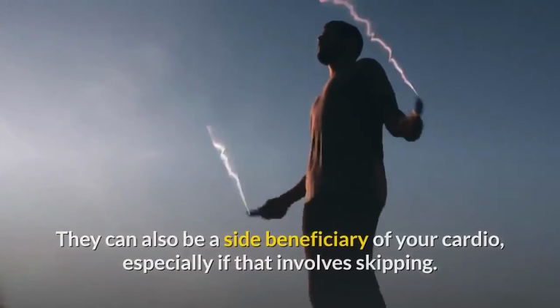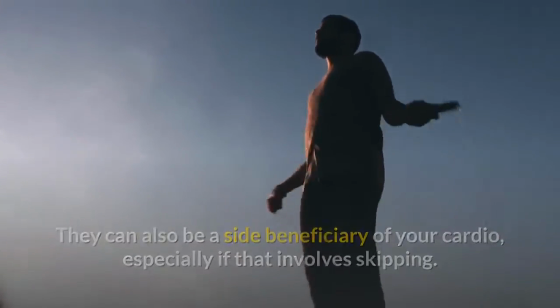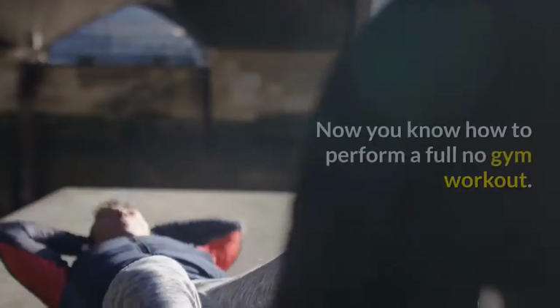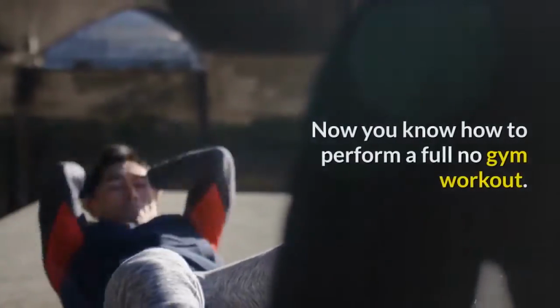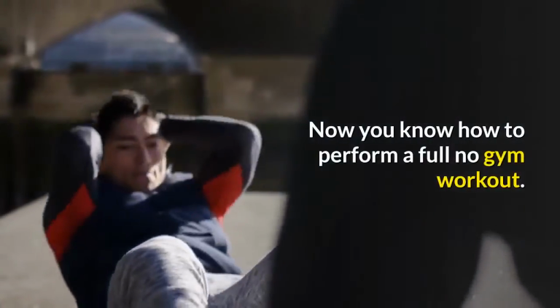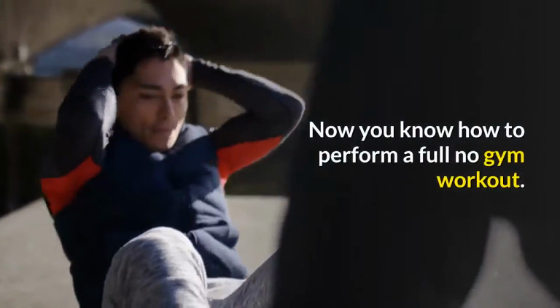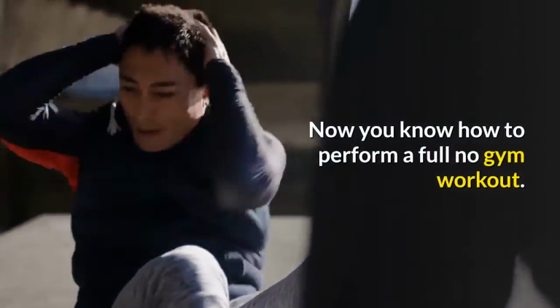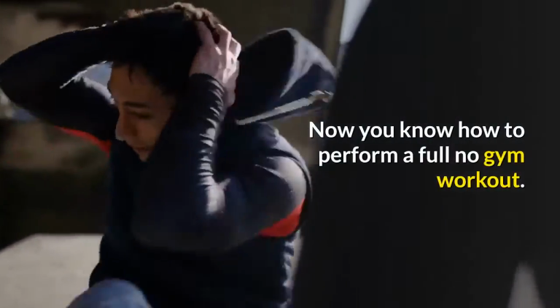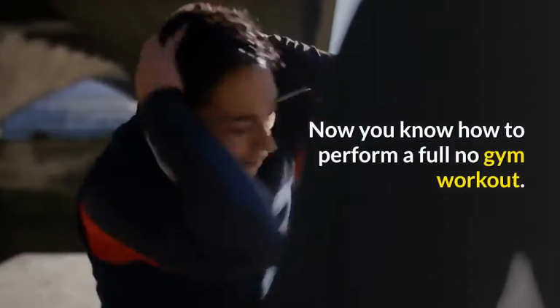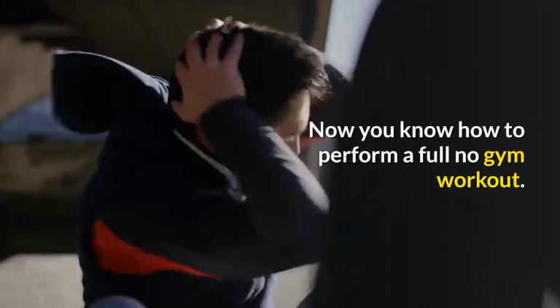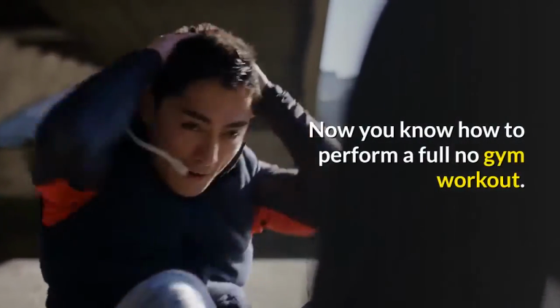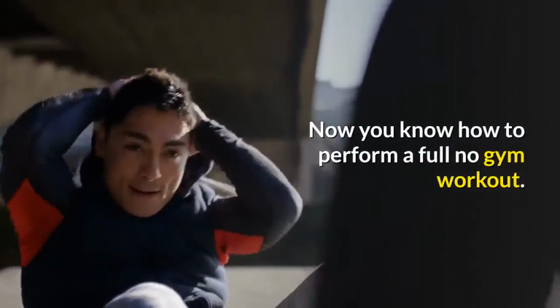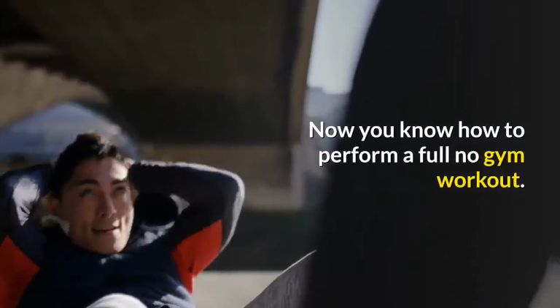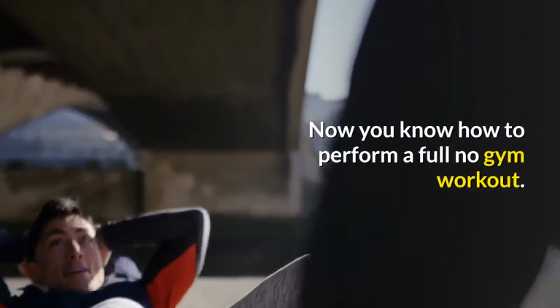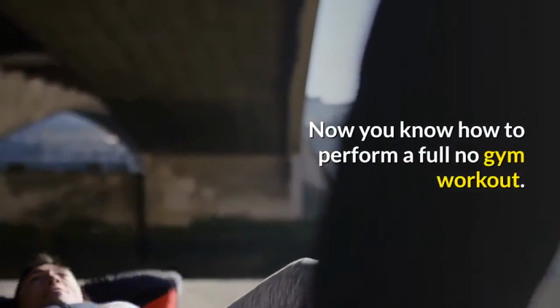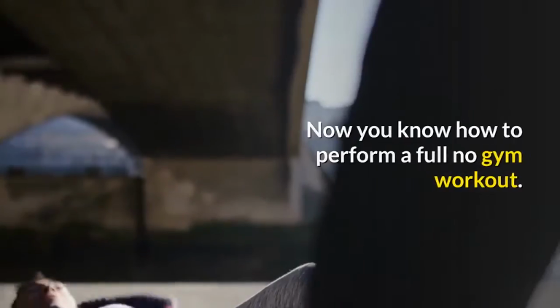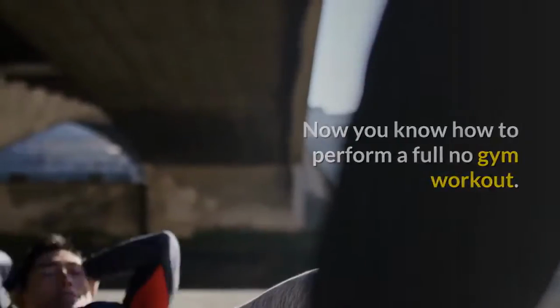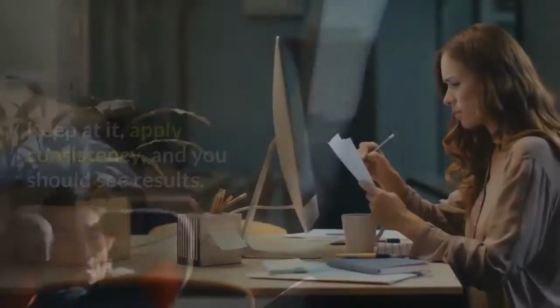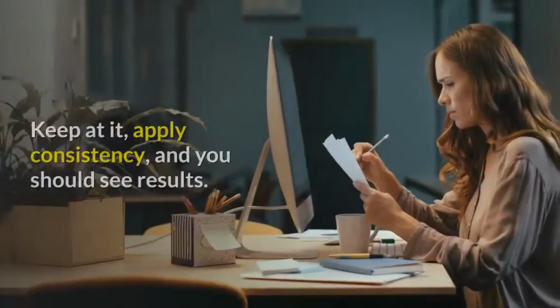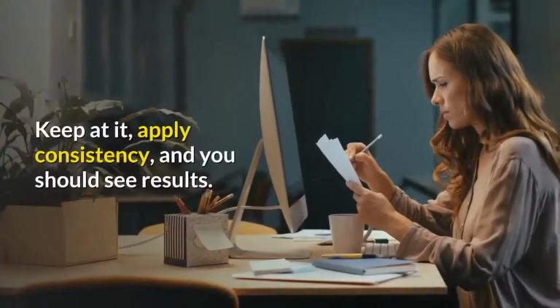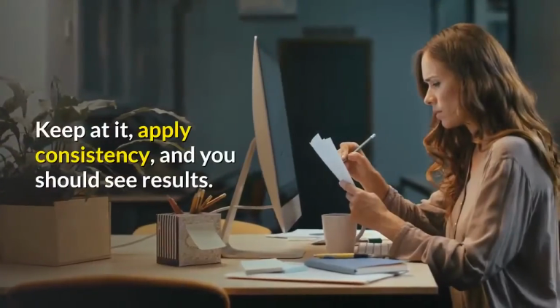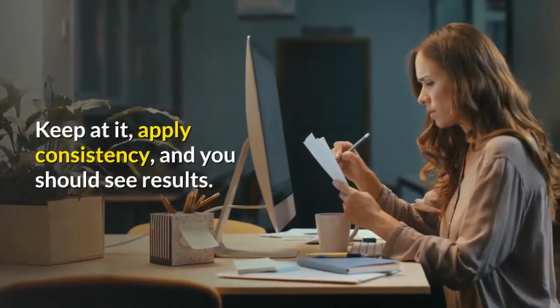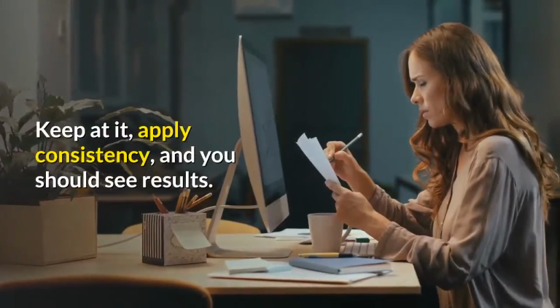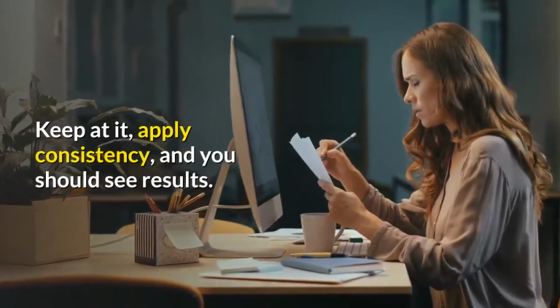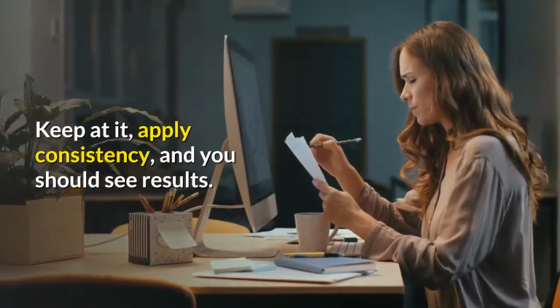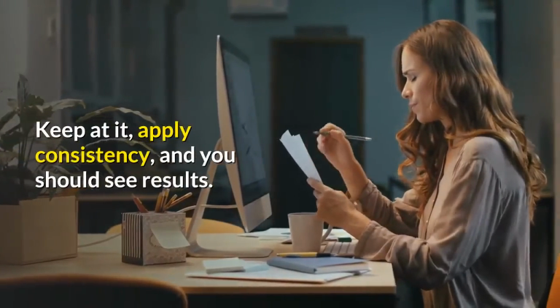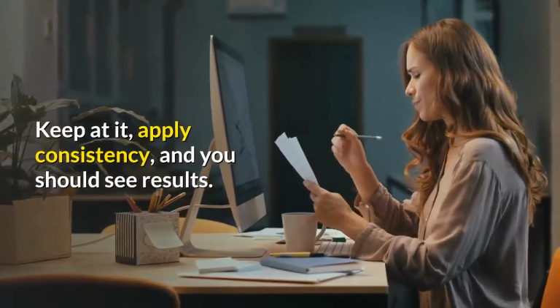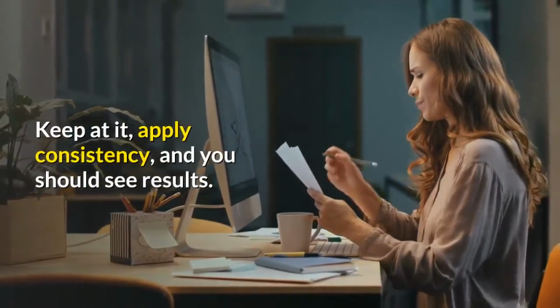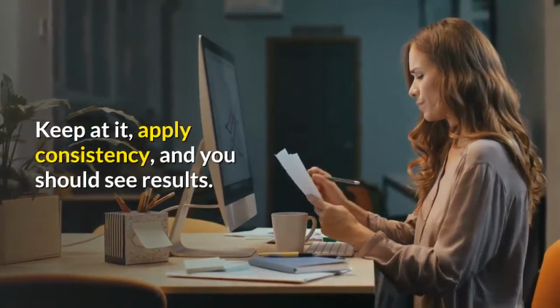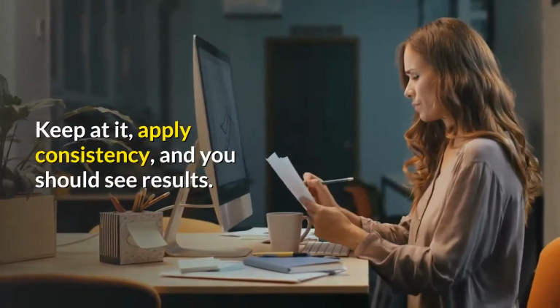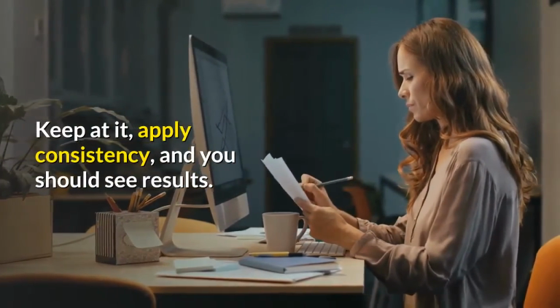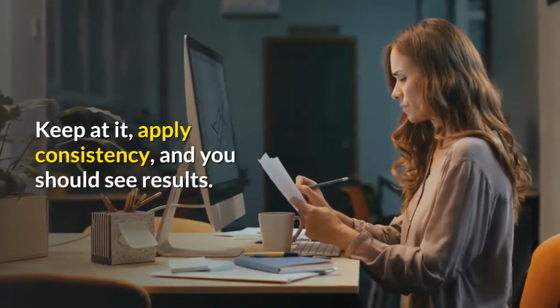Now you know how to perform a full no gym workout. Keep at it, apply consistency, and you should see results.